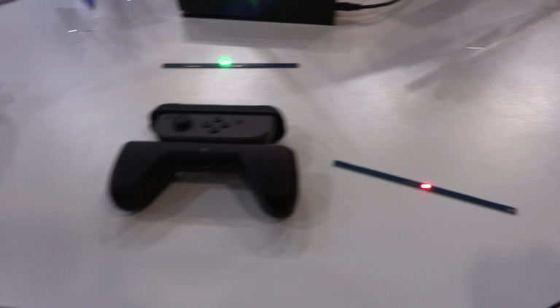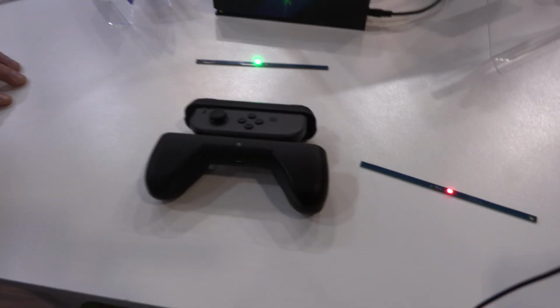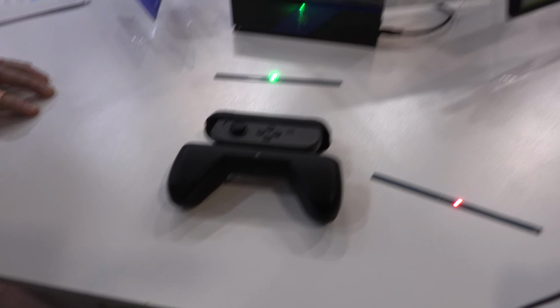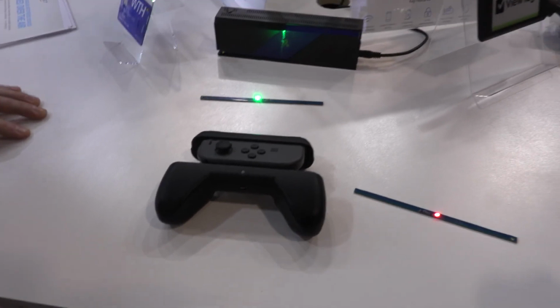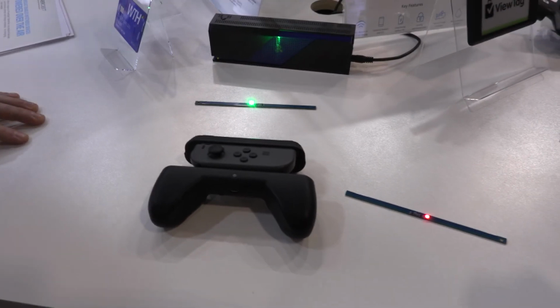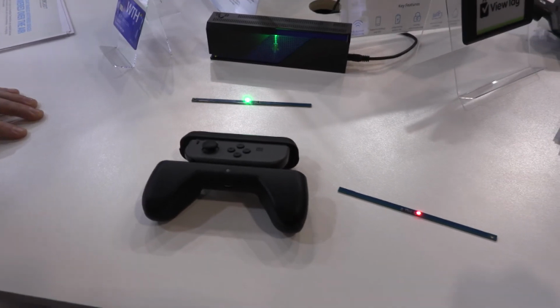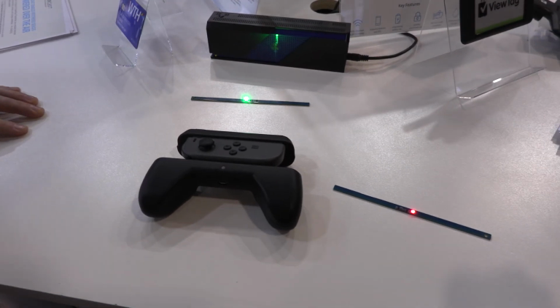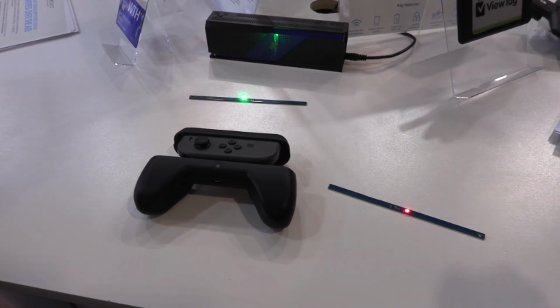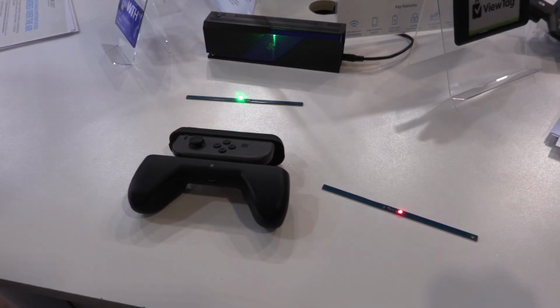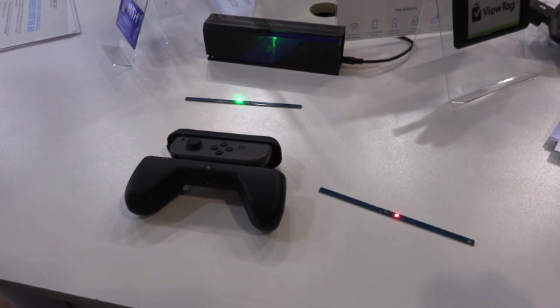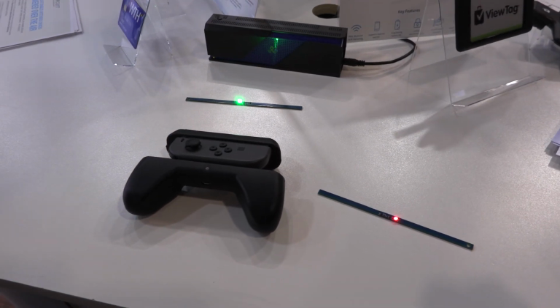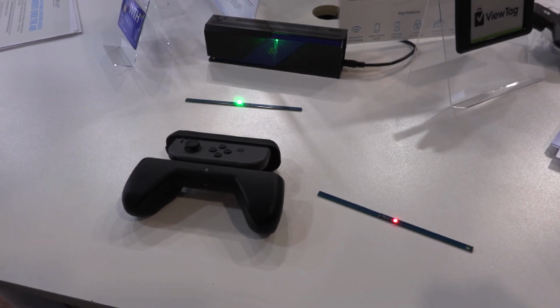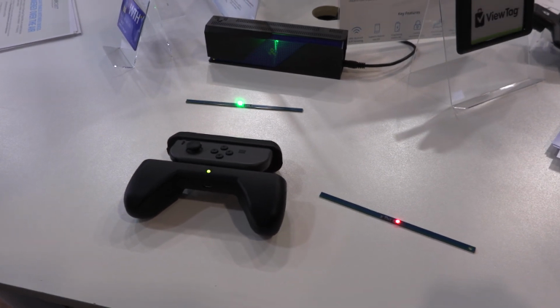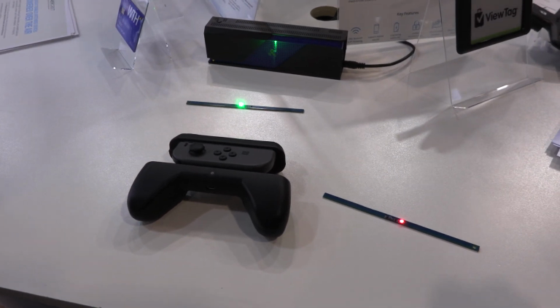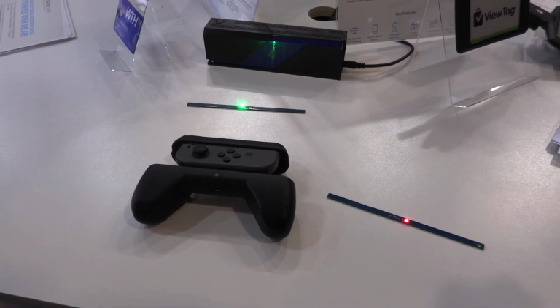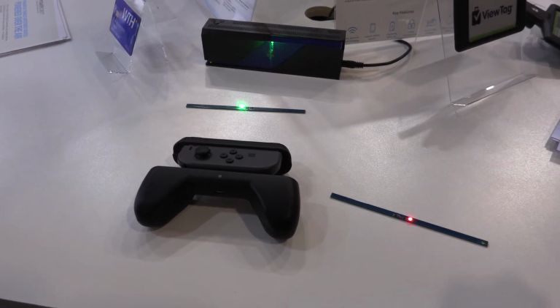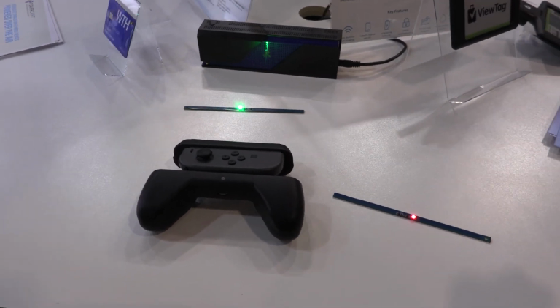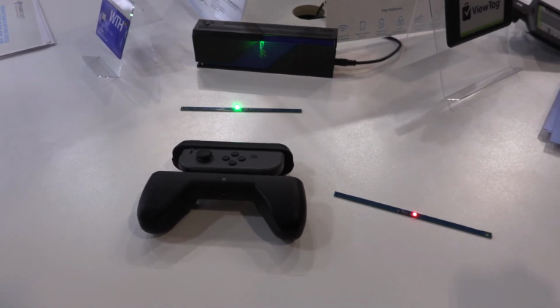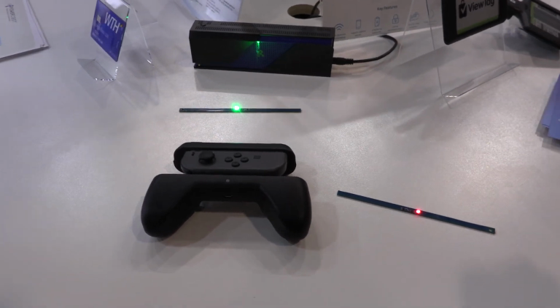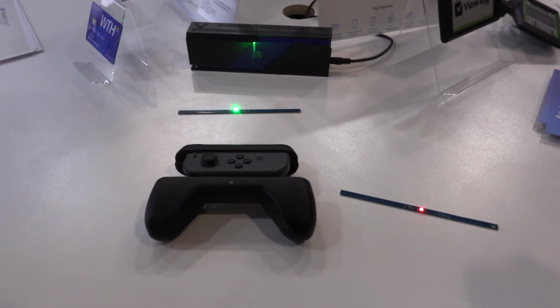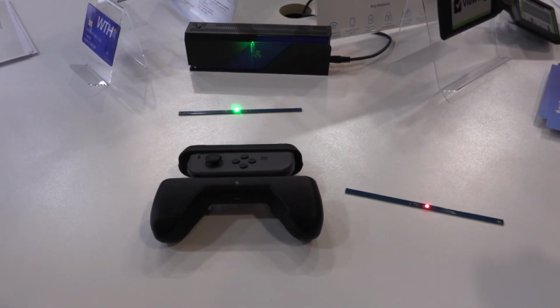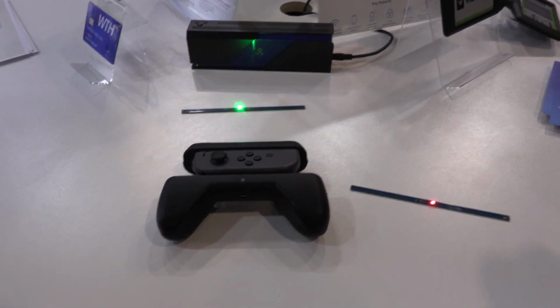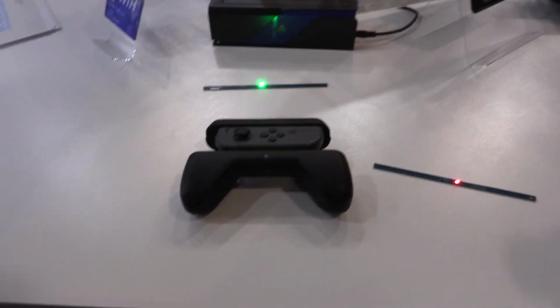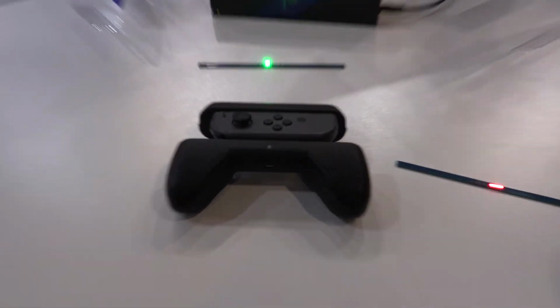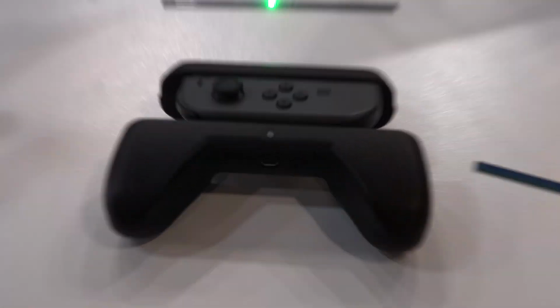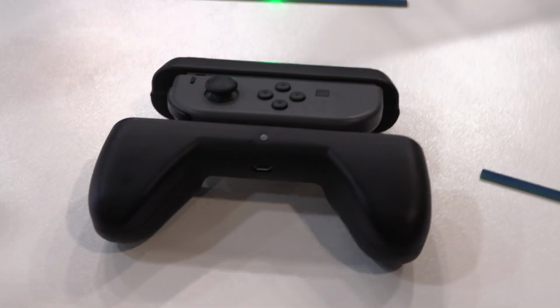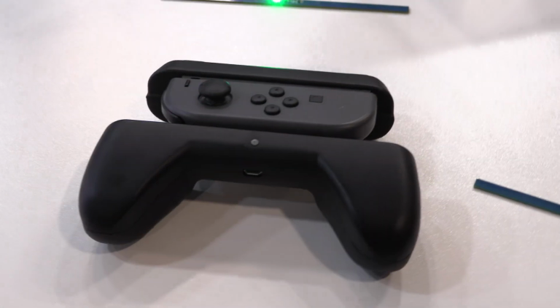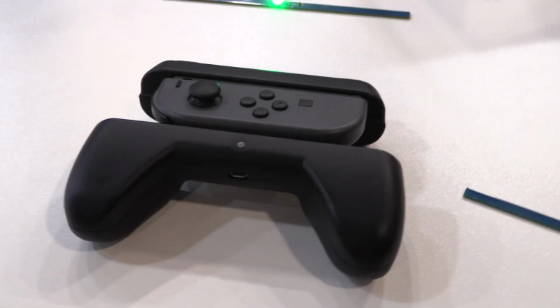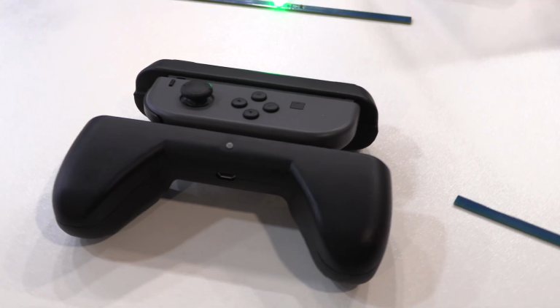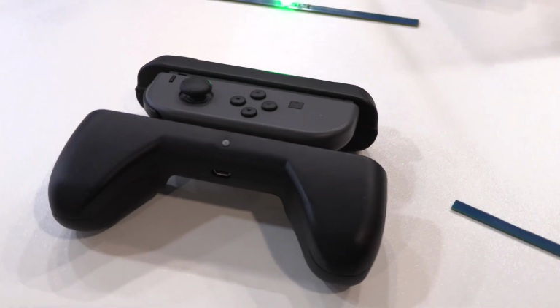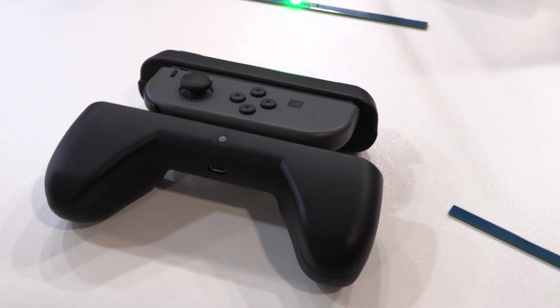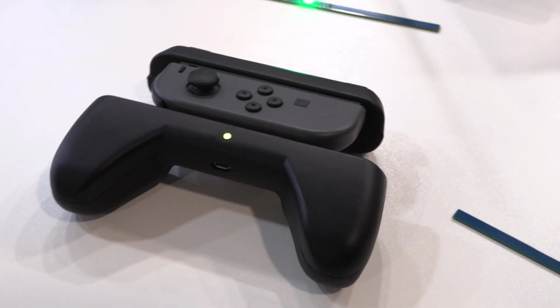My name is Eric Beal. I'm a principal engineer with PowerCast and we're here at CES 2019 showing off our wireless power technology.